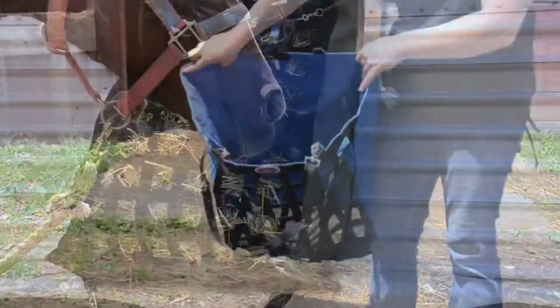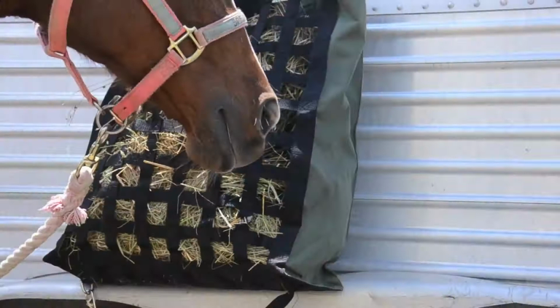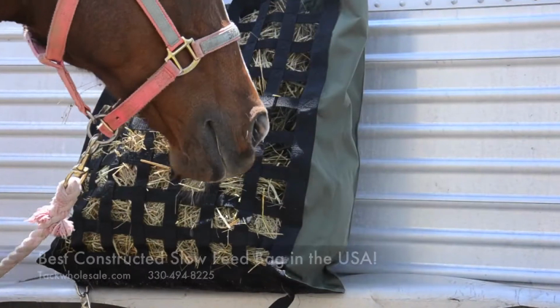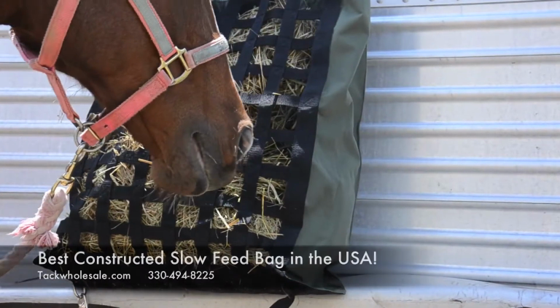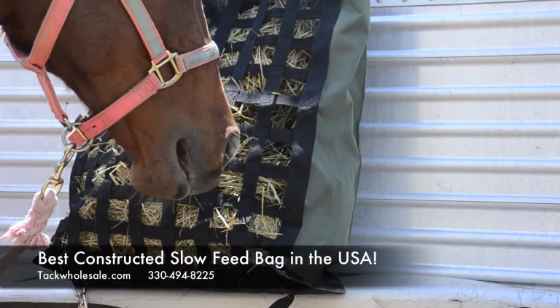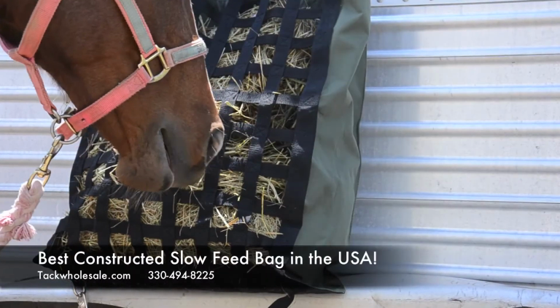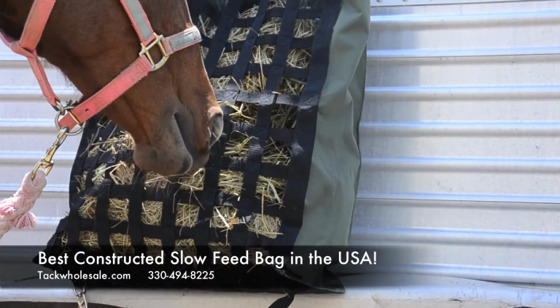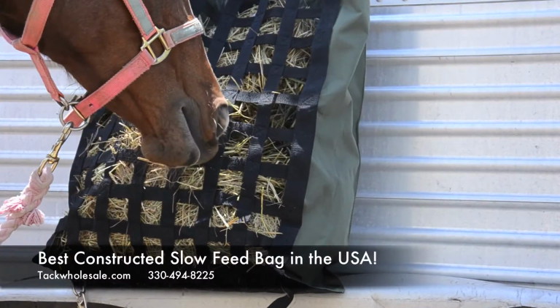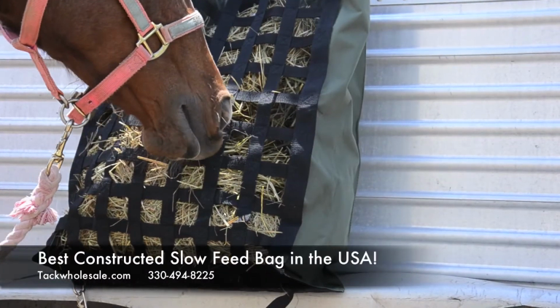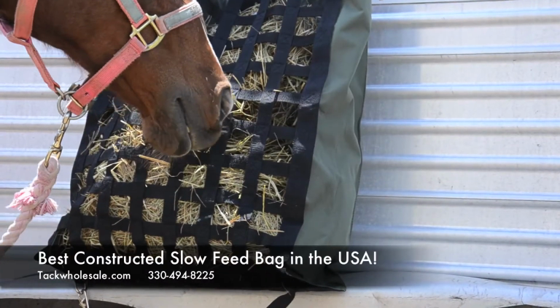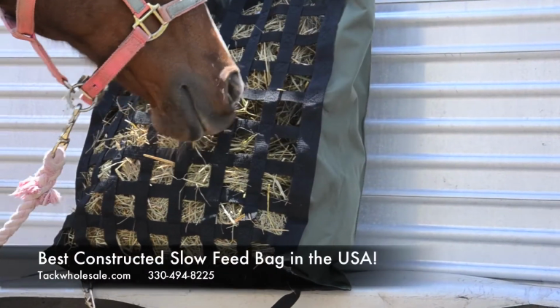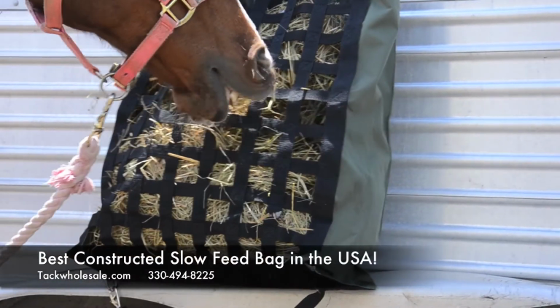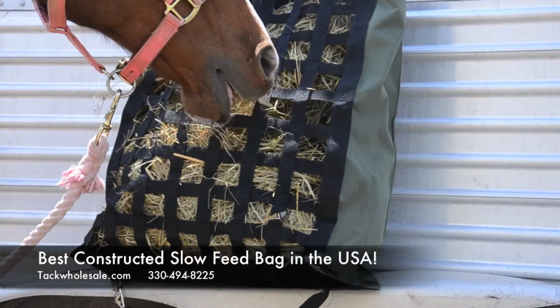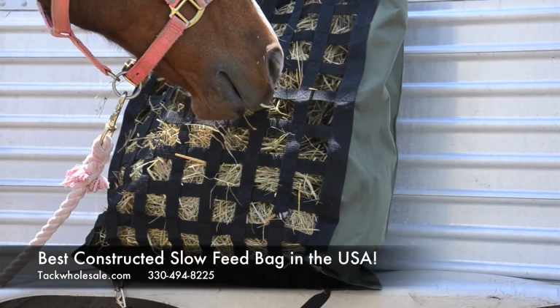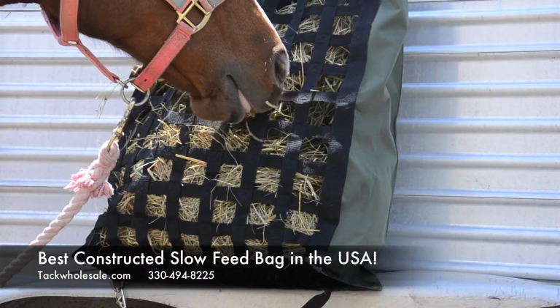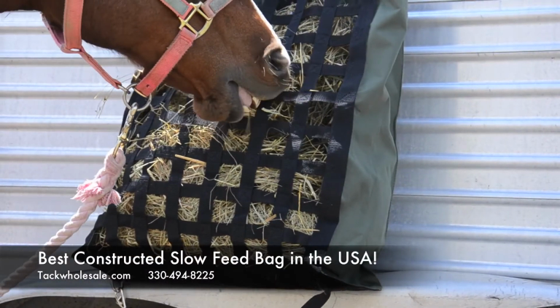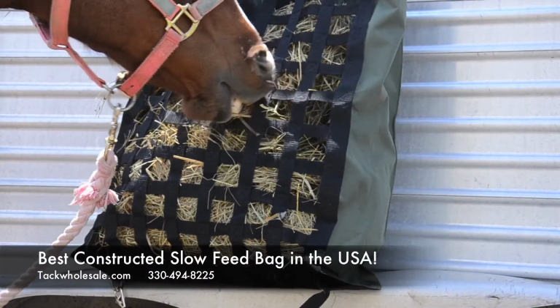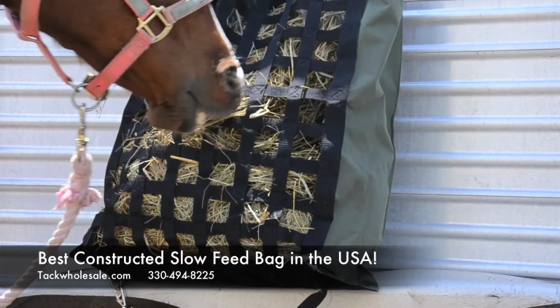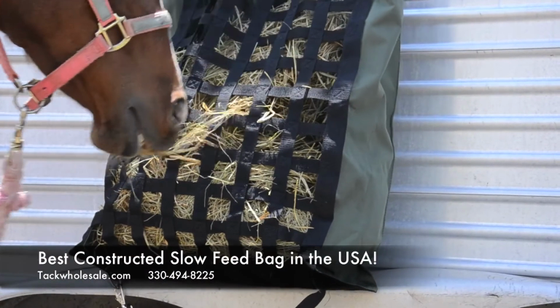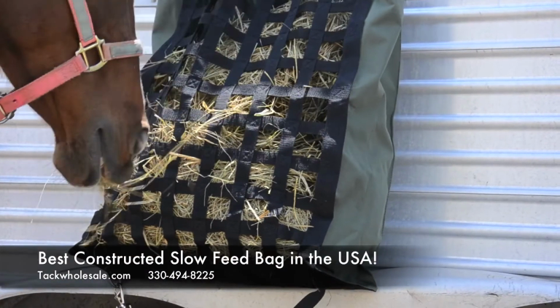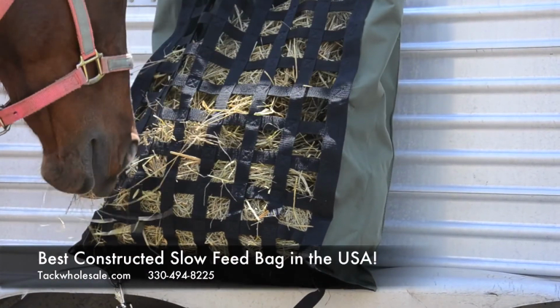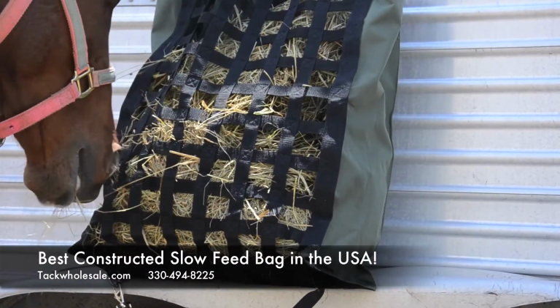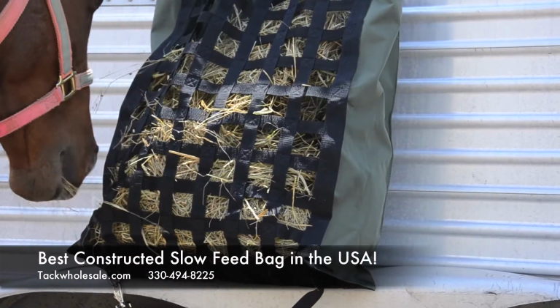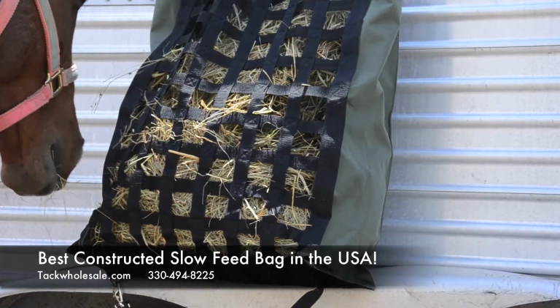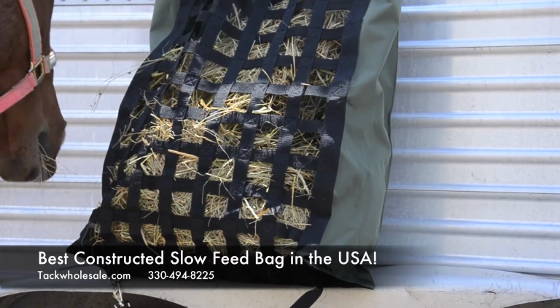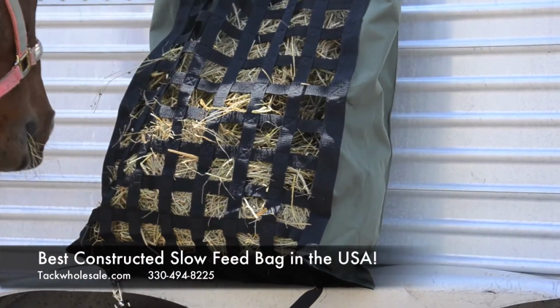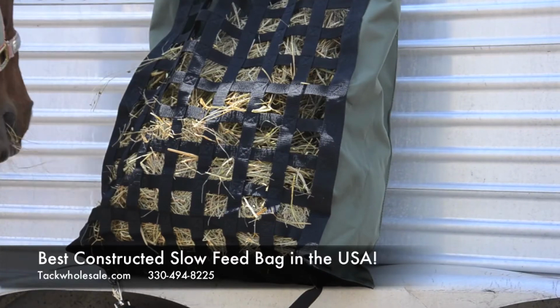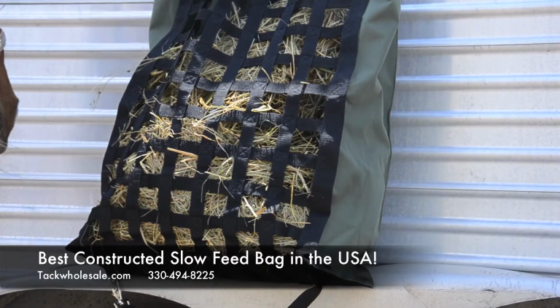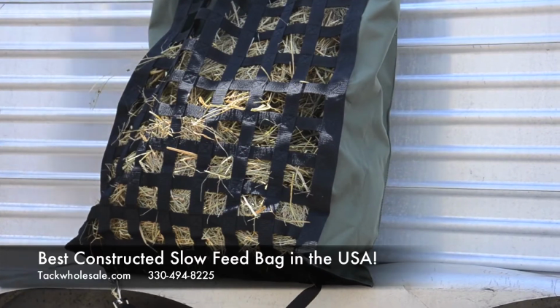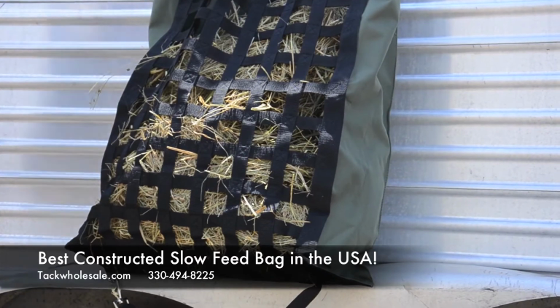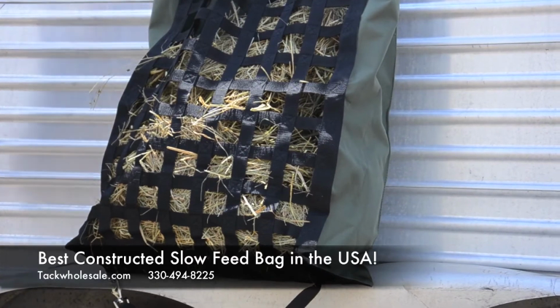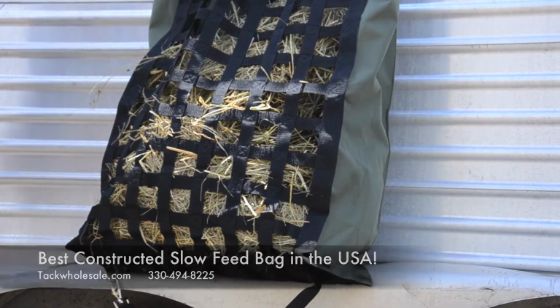This is the best constructed slow feed hay bag in the USA, for use in the stable, or on a trailer, or at a show.